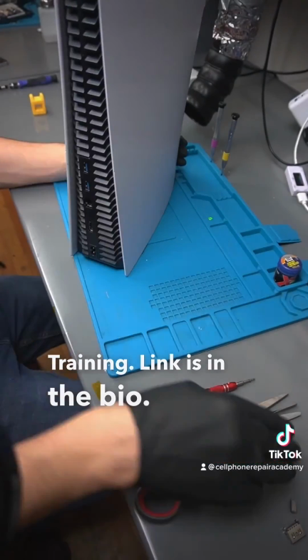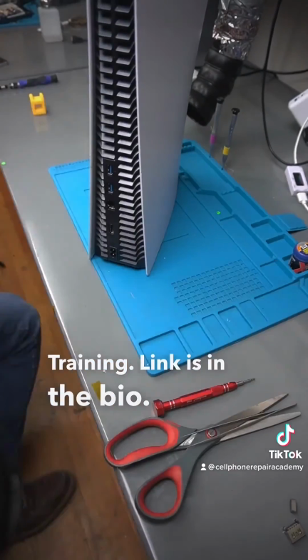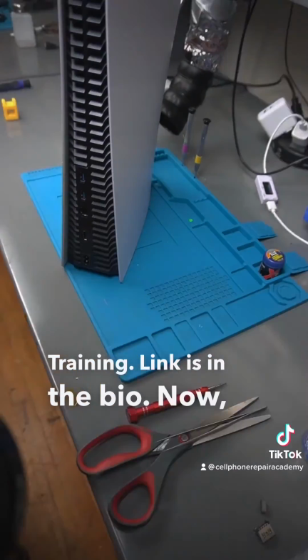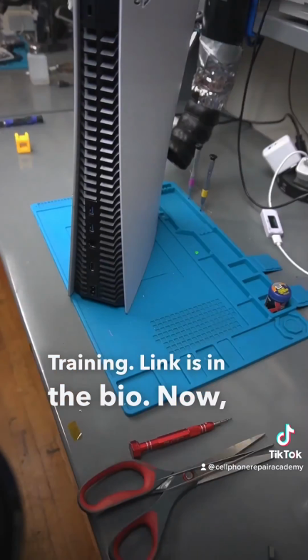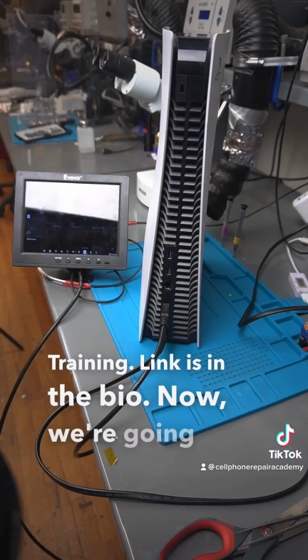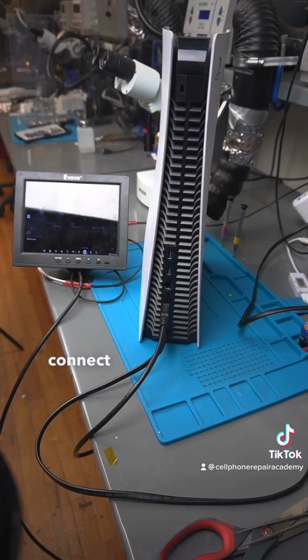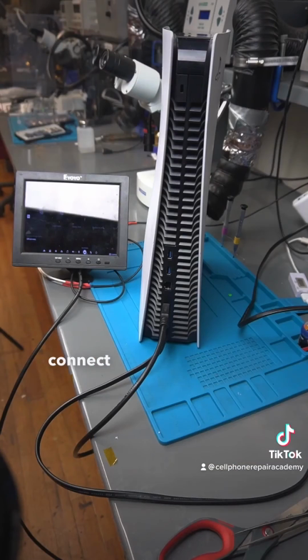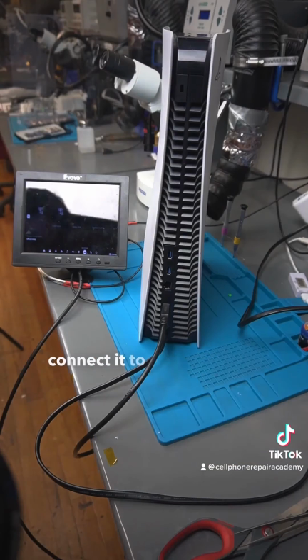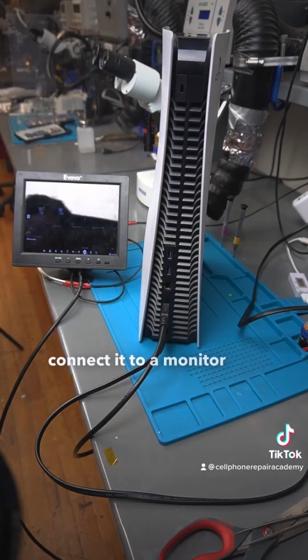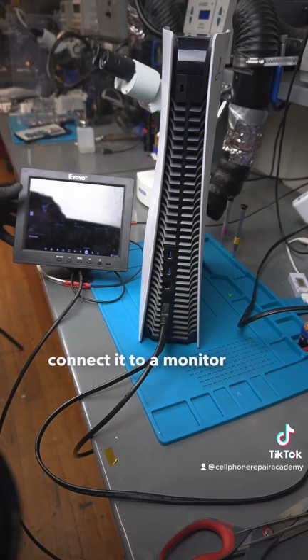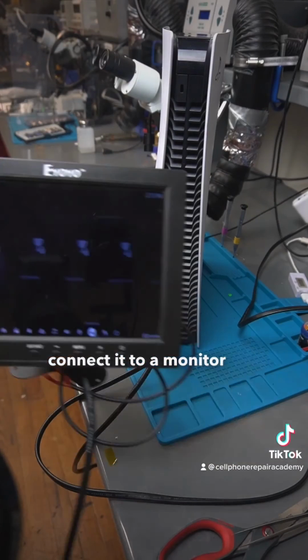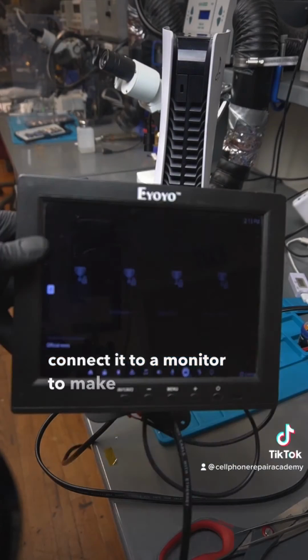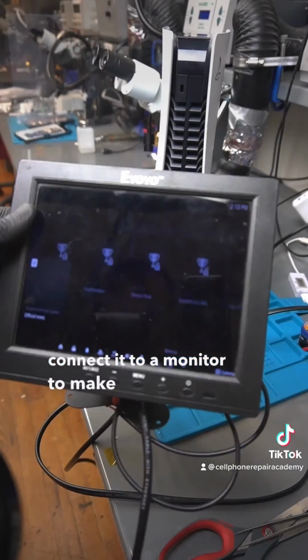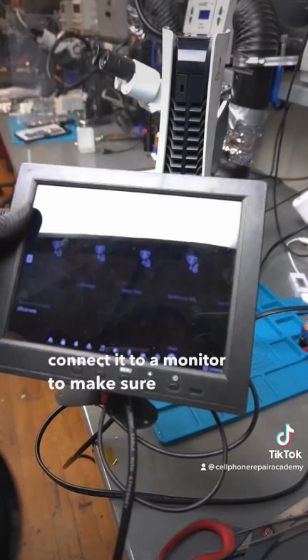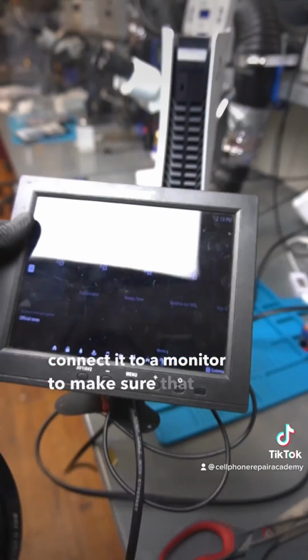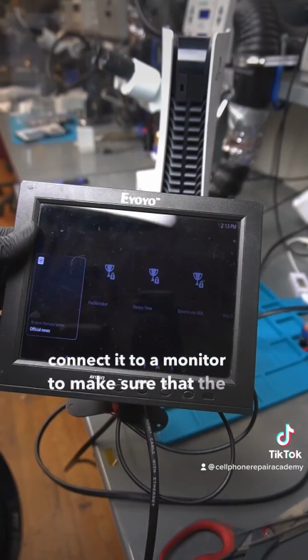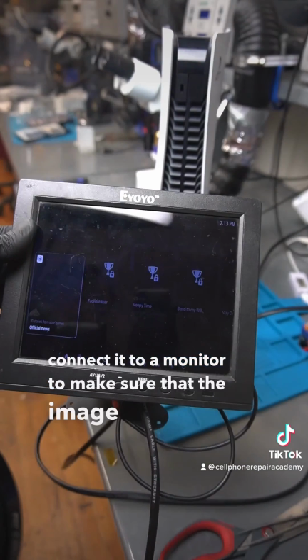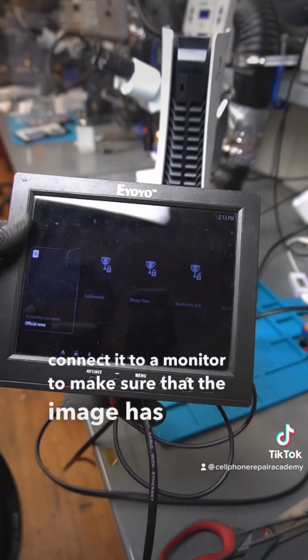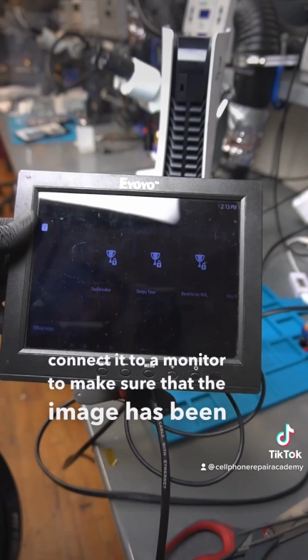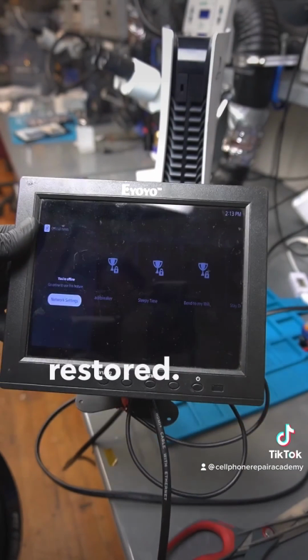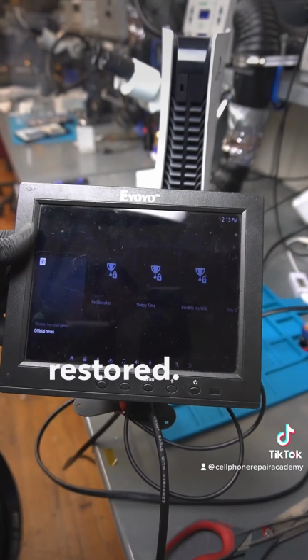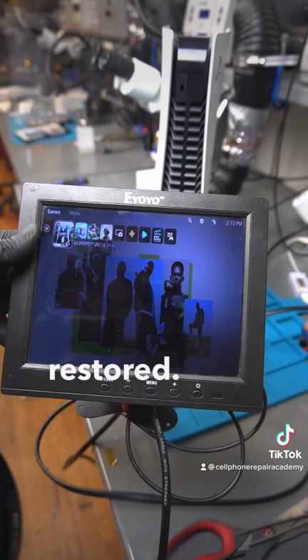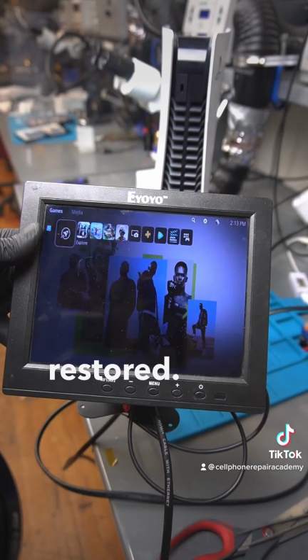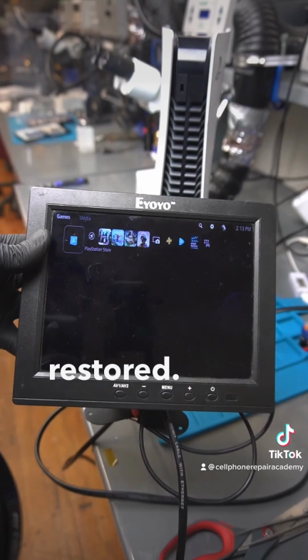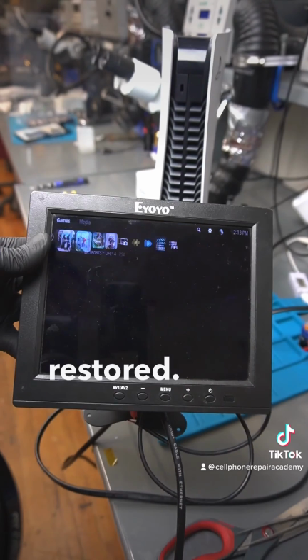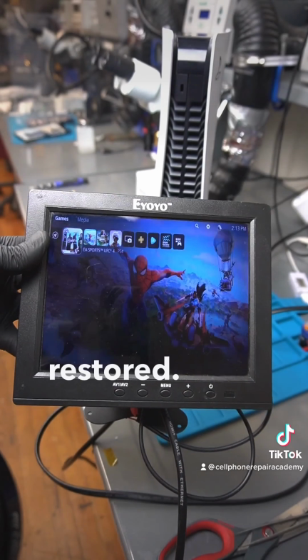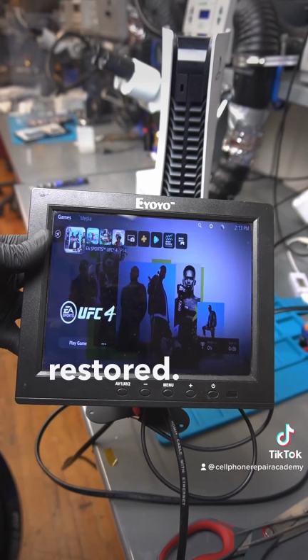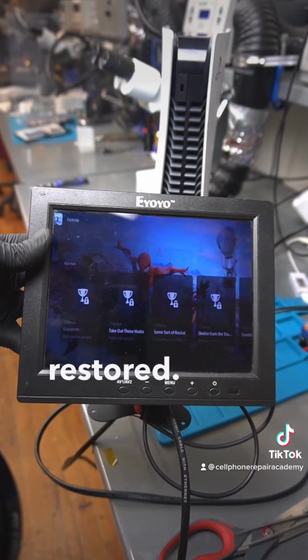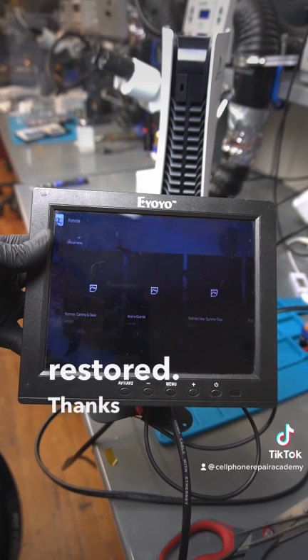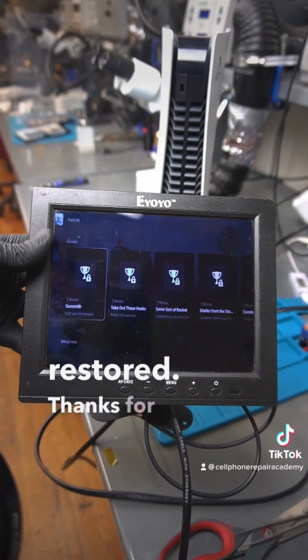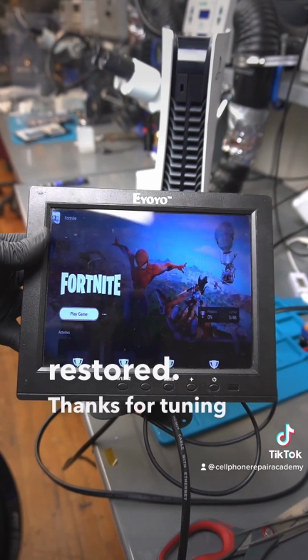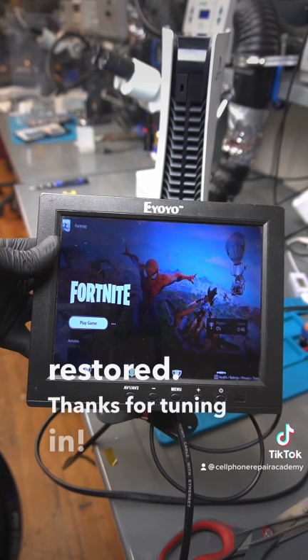Now we're going to connect it to a monitor to make sure that the image has been restored. Thanks for tuning in!